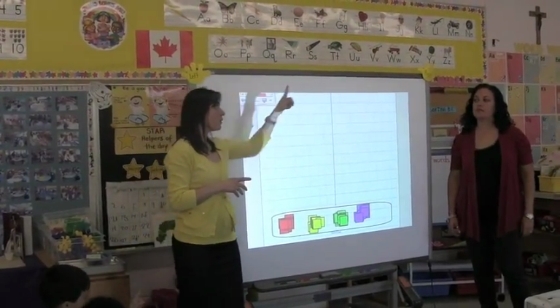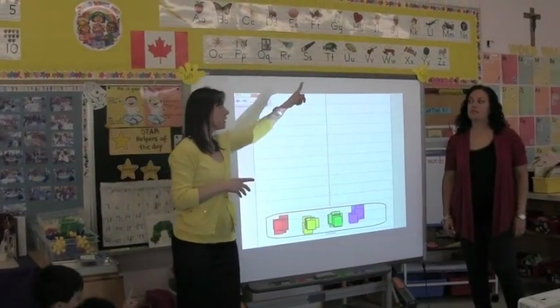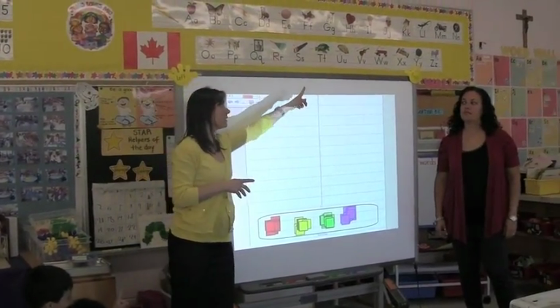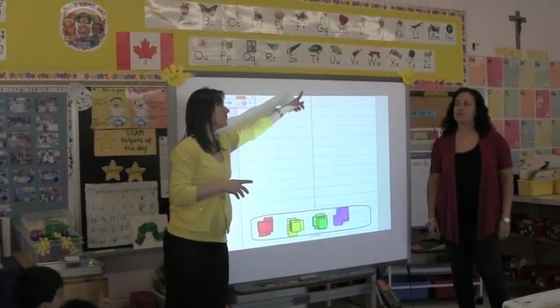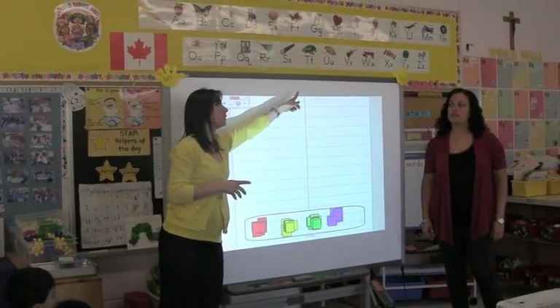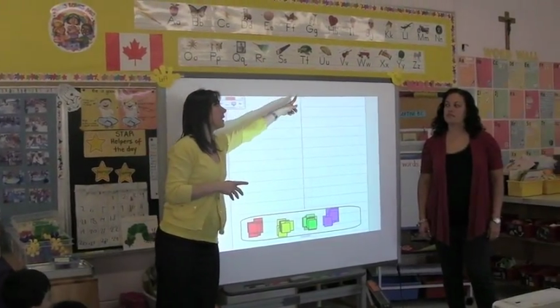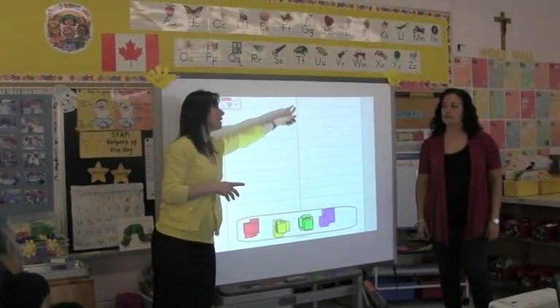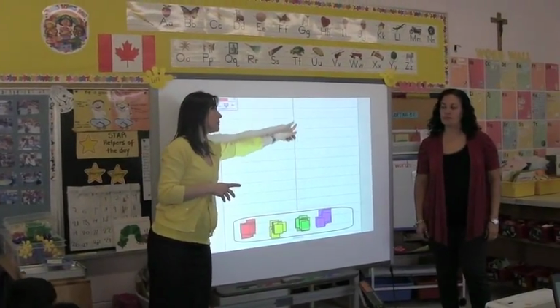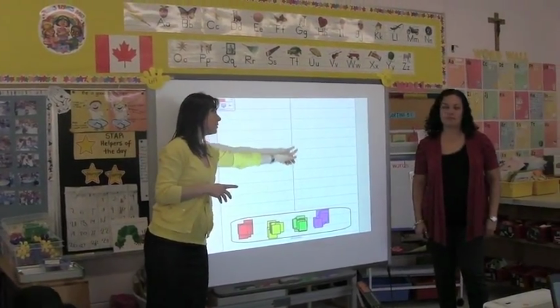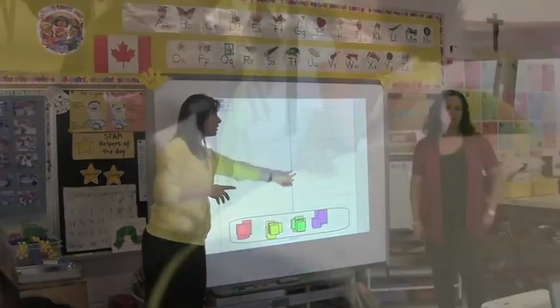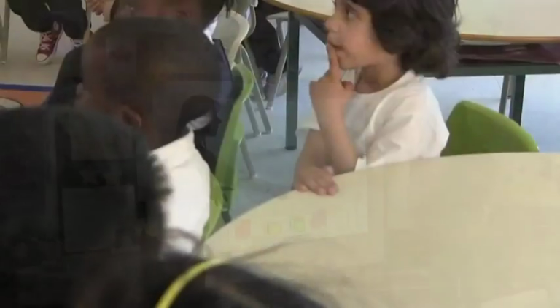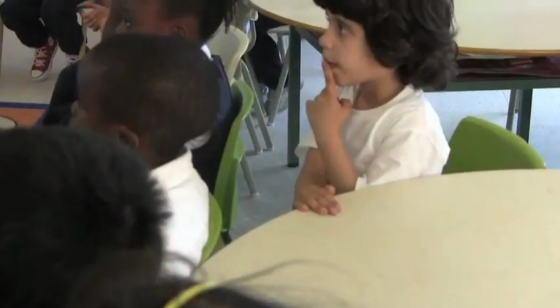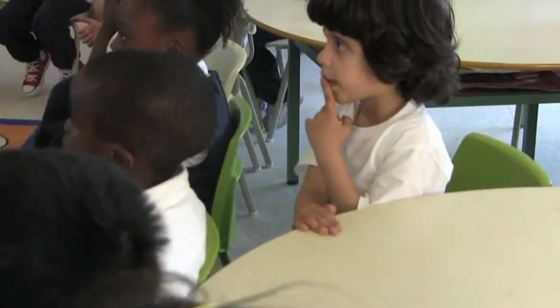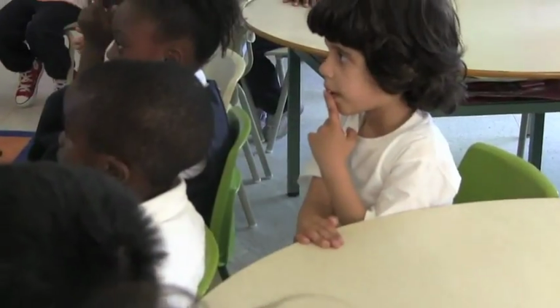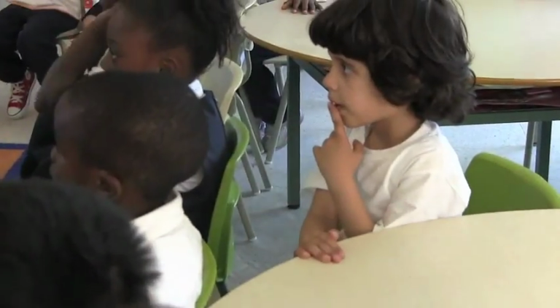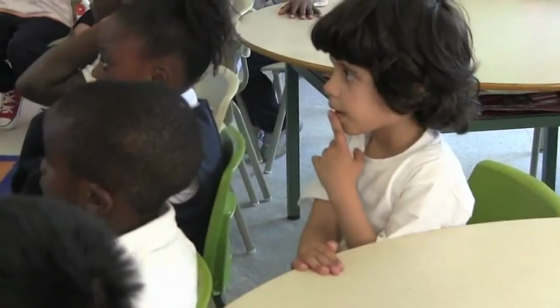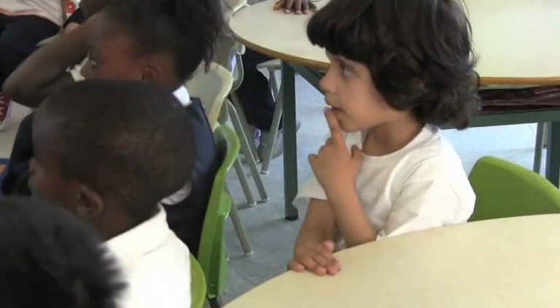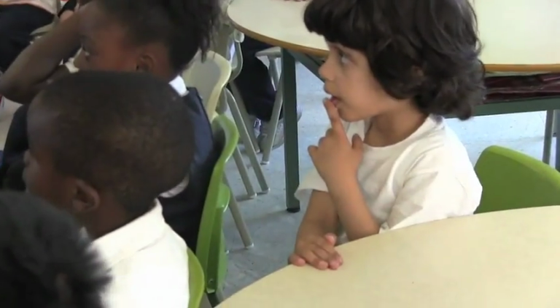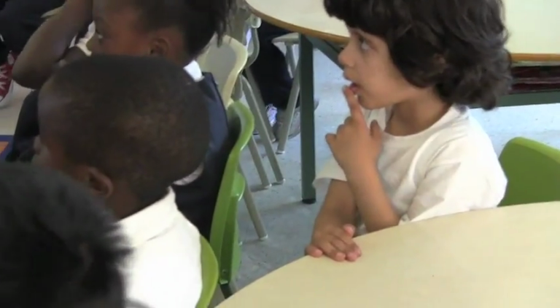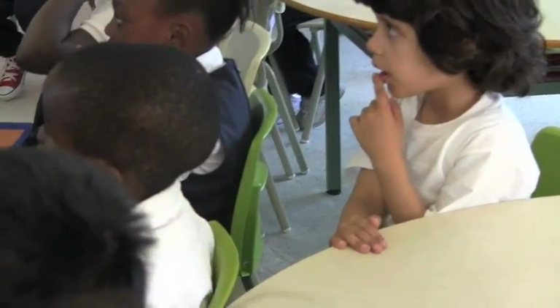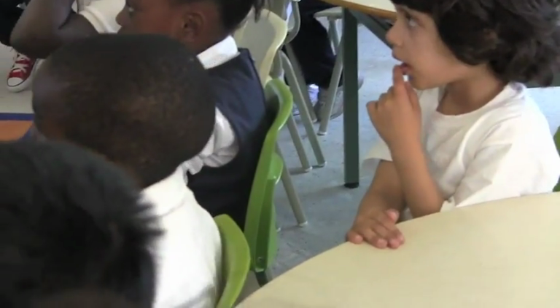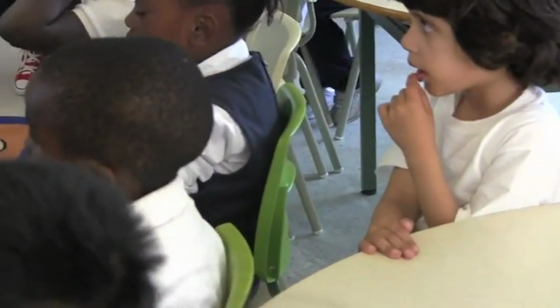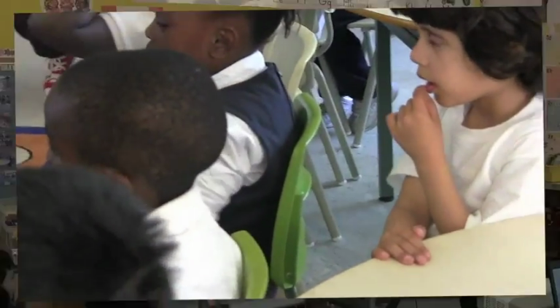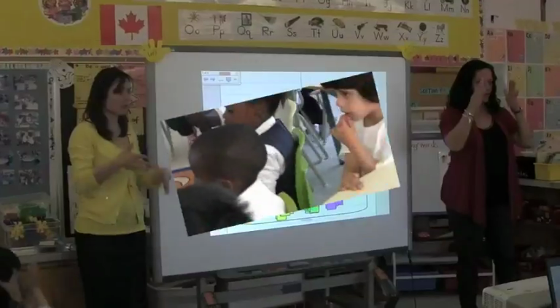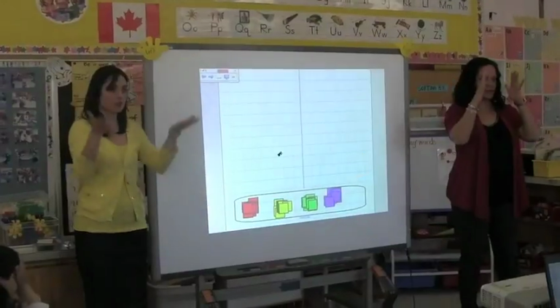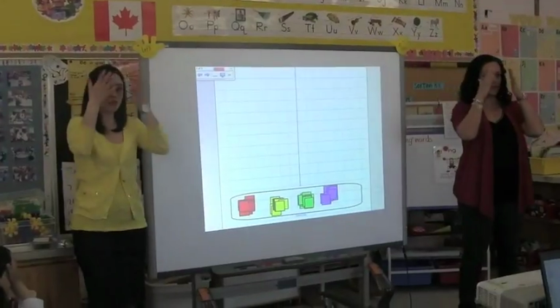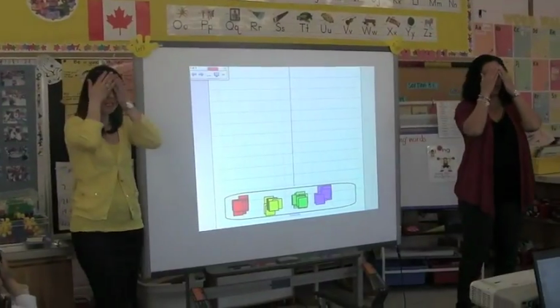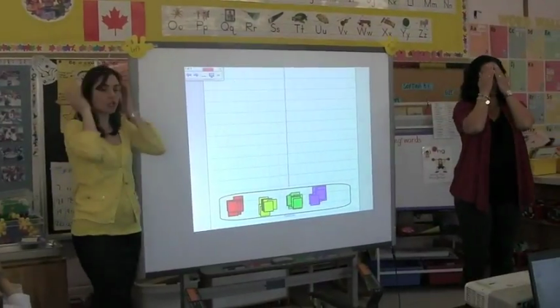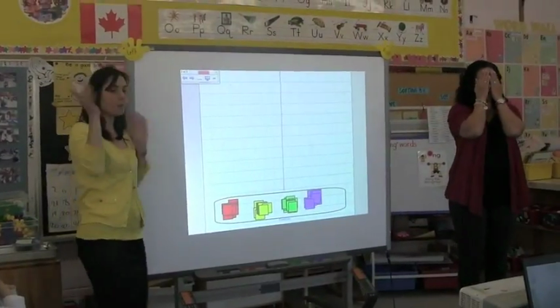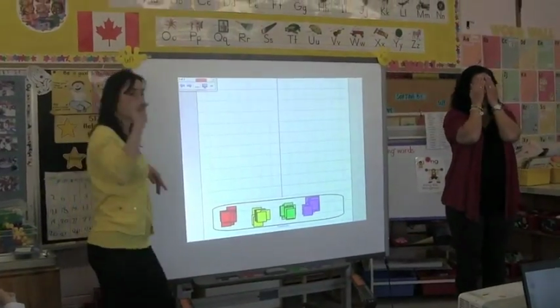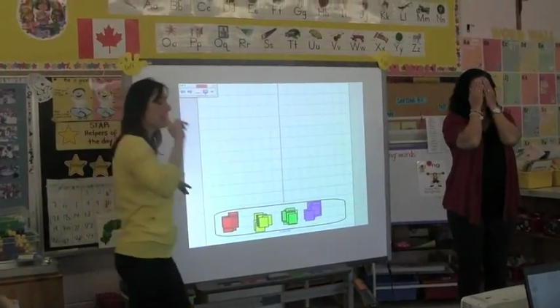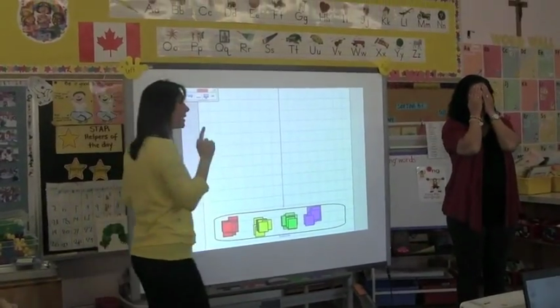What's this blue line in the middle called? Line of symmetry. Close your eyes, no peeking.